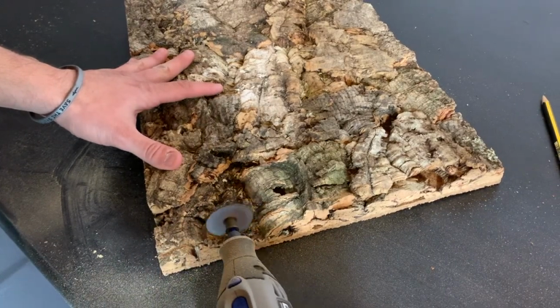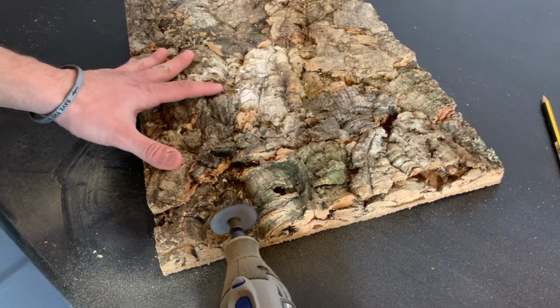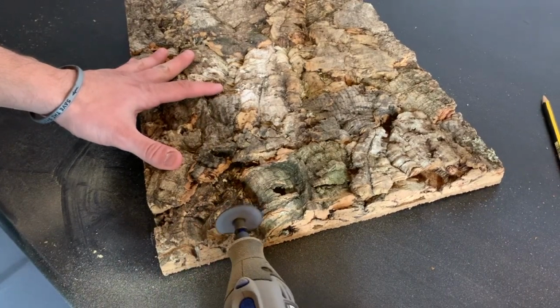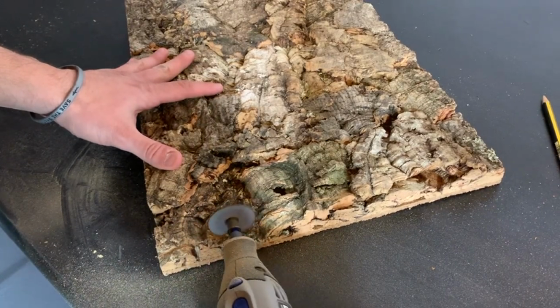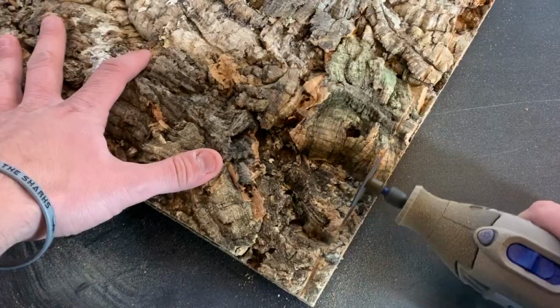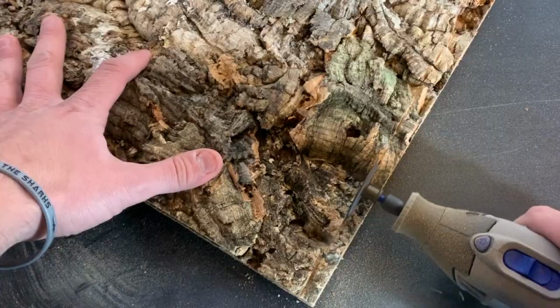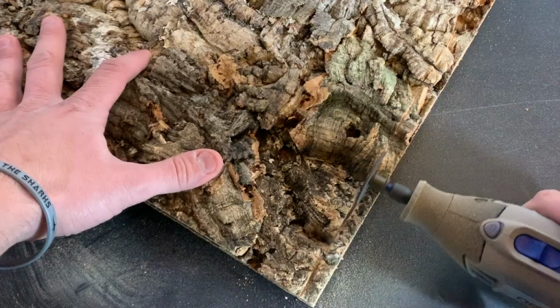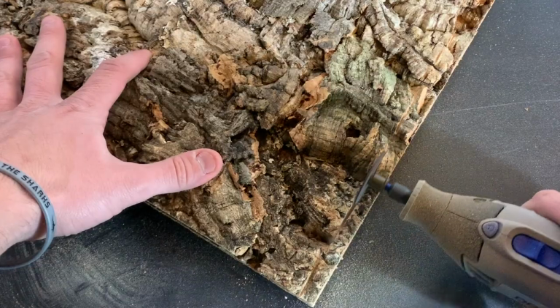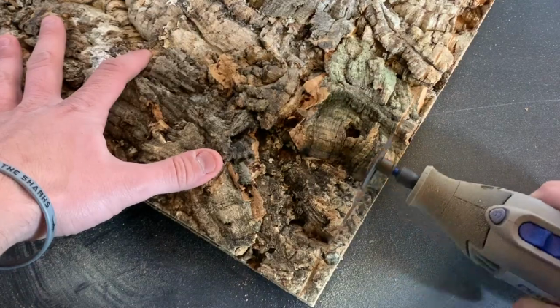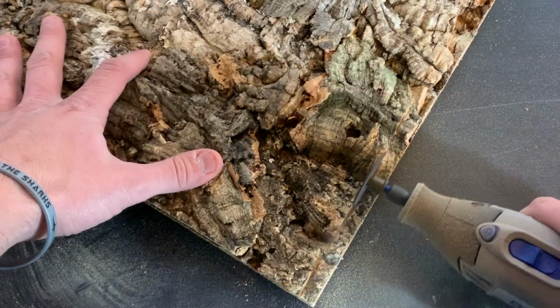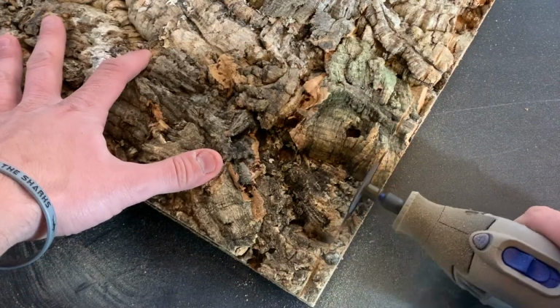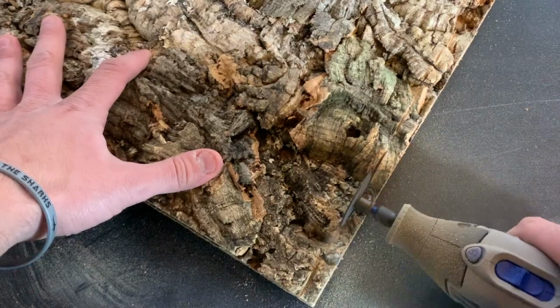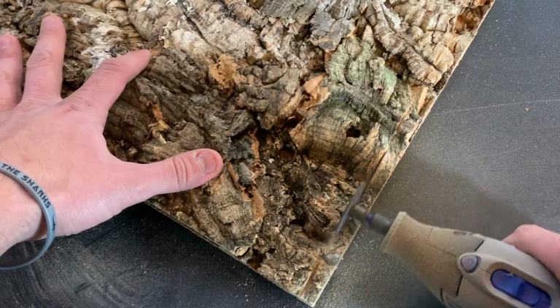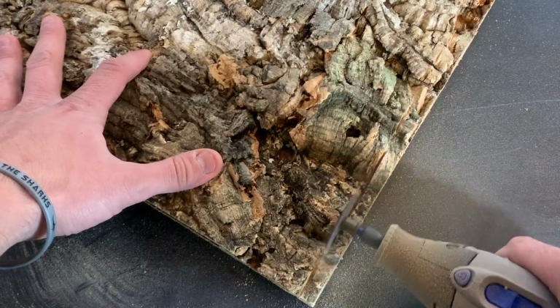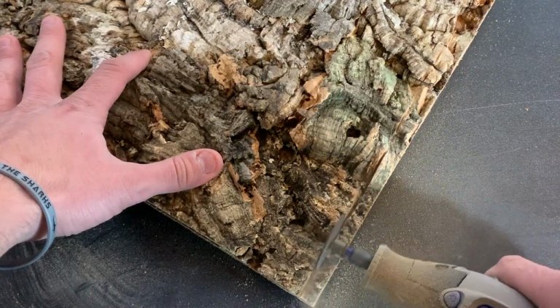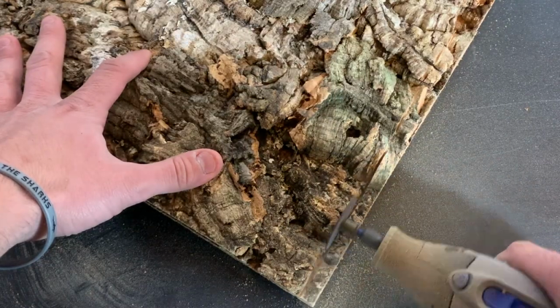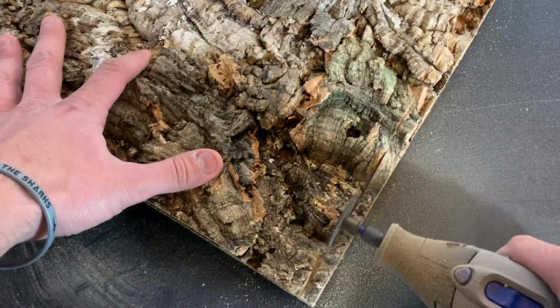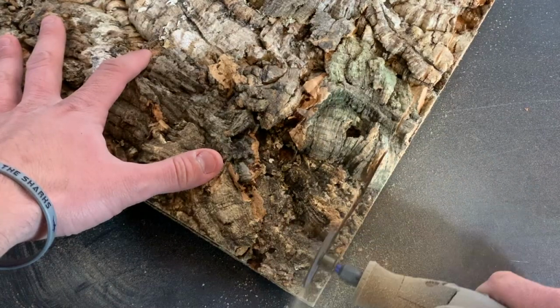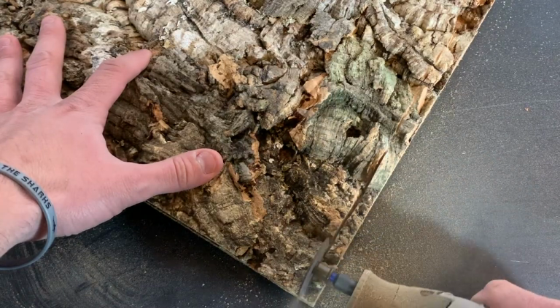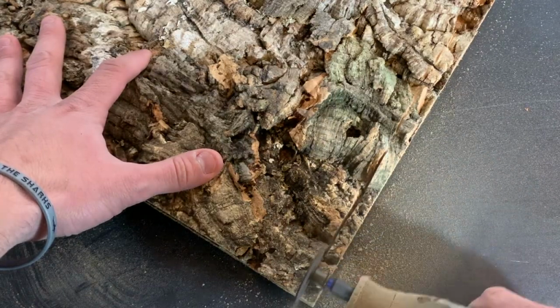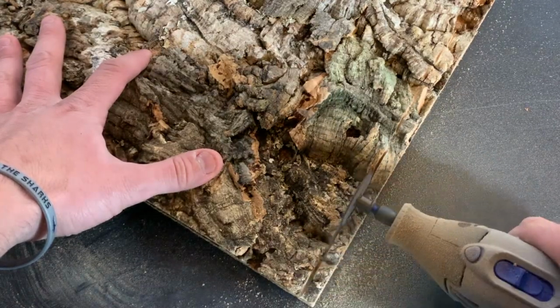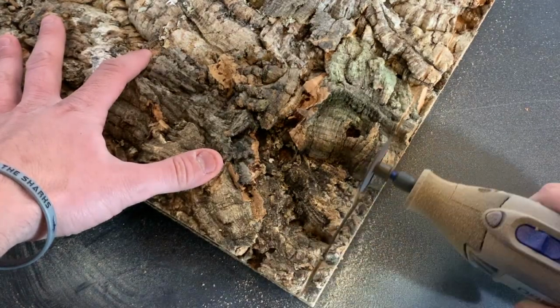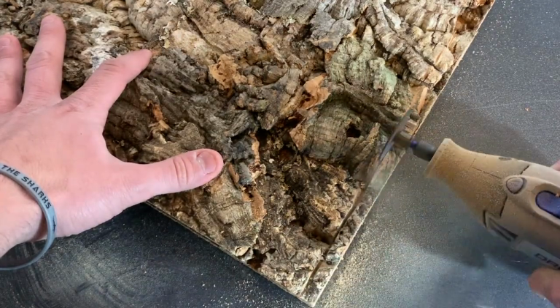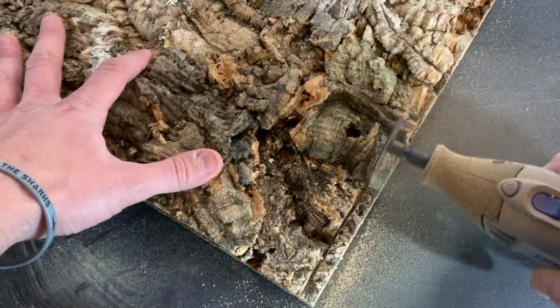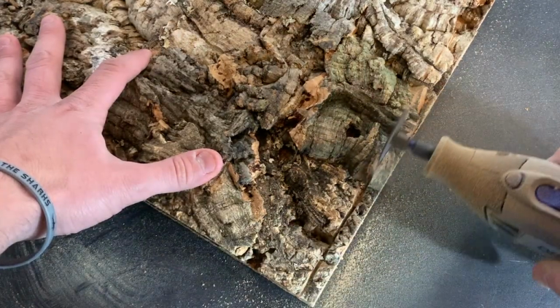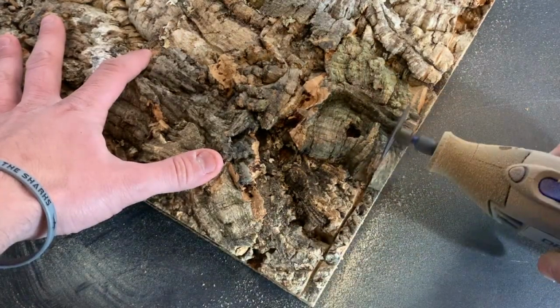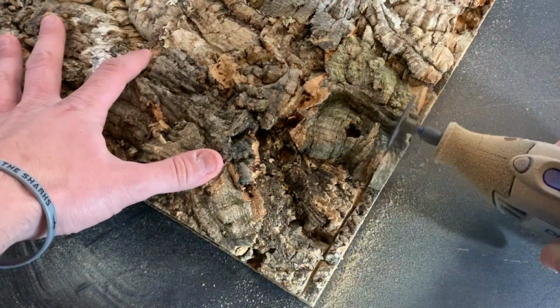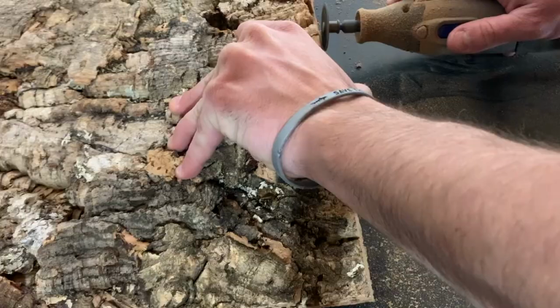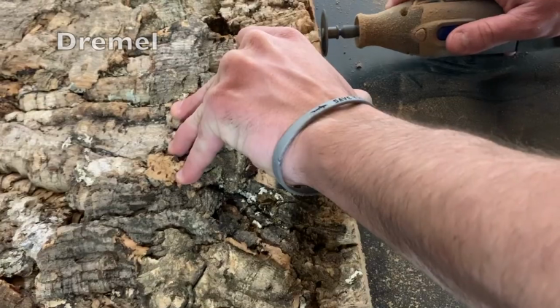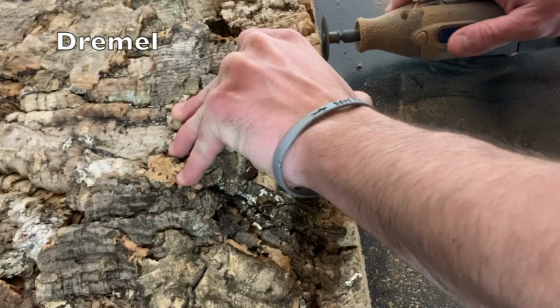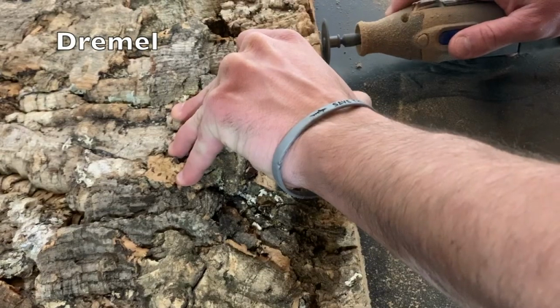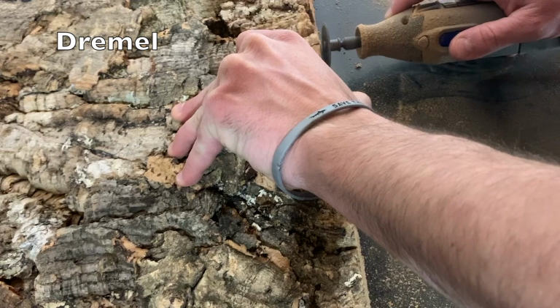The background I got was too big, so I had to take a little bit off the top and a little bit off the sides. I did that using a Dremel.